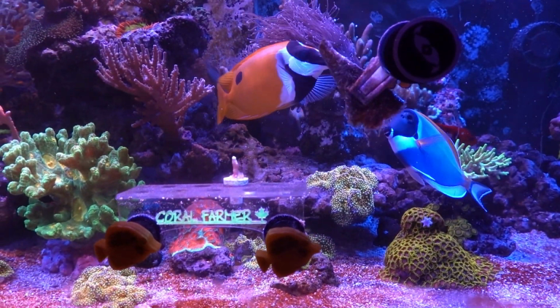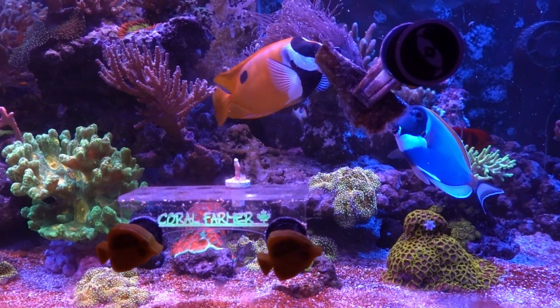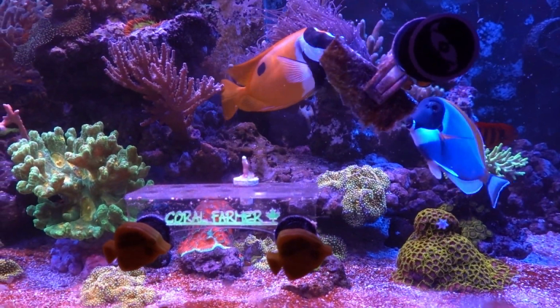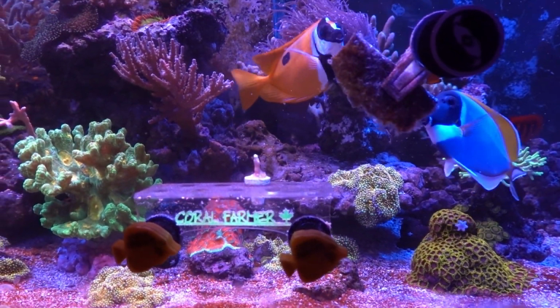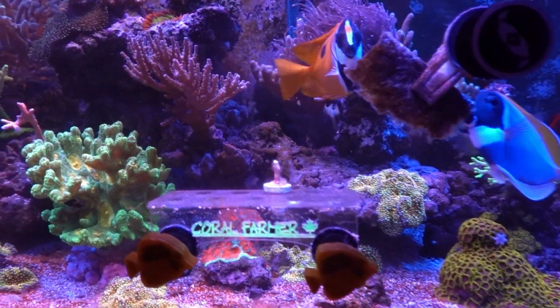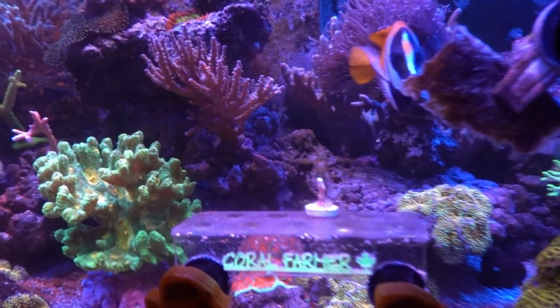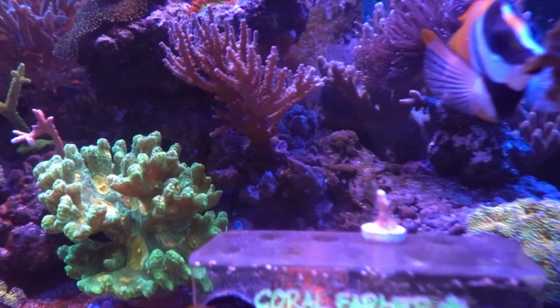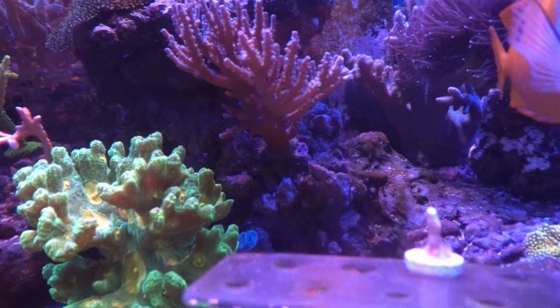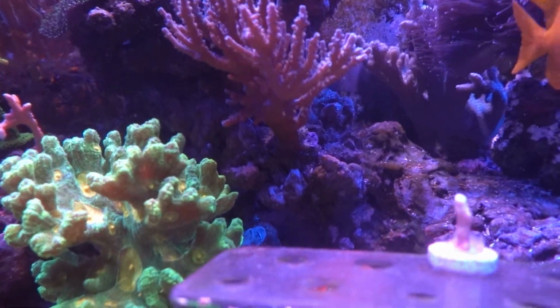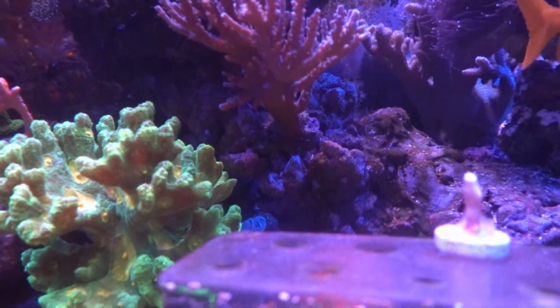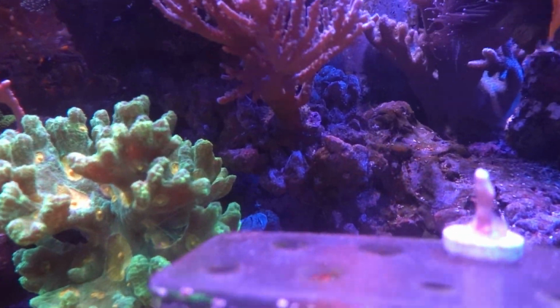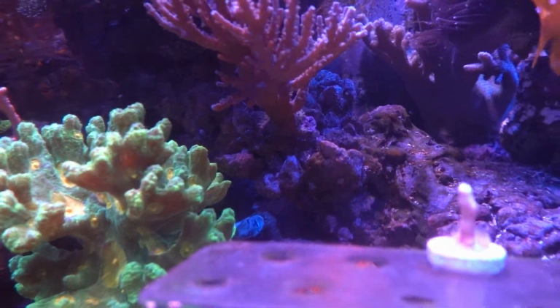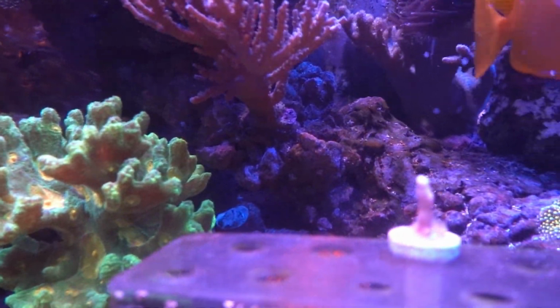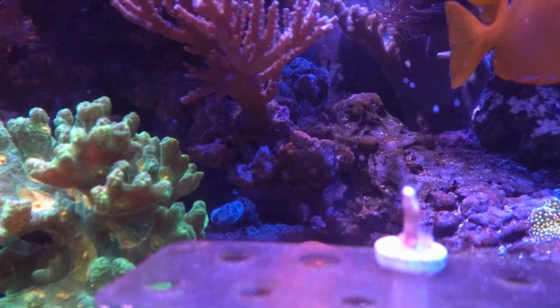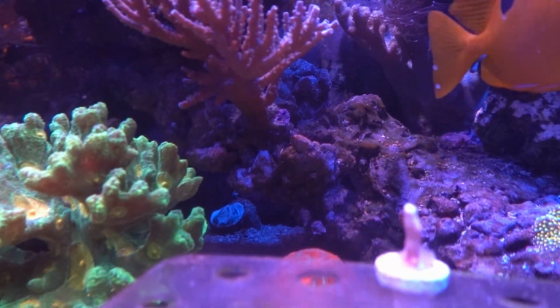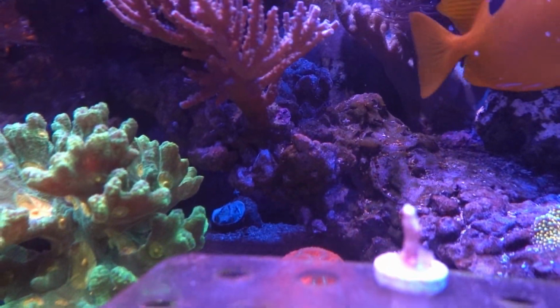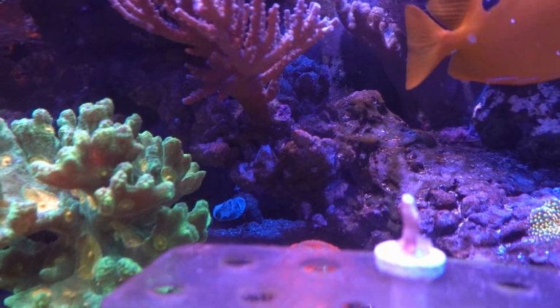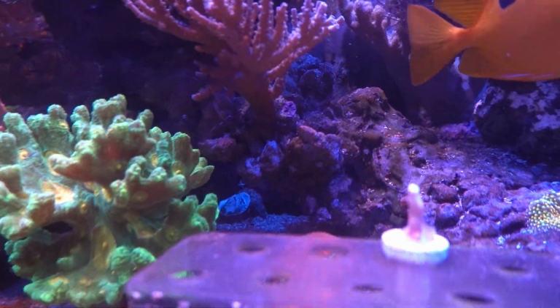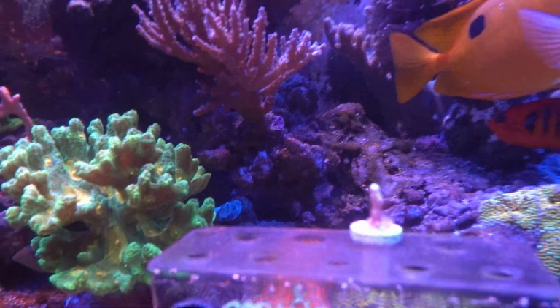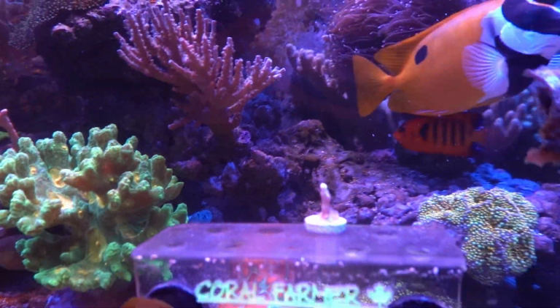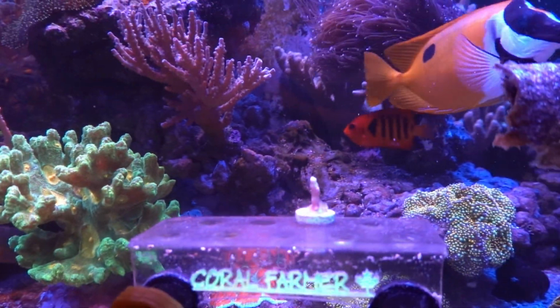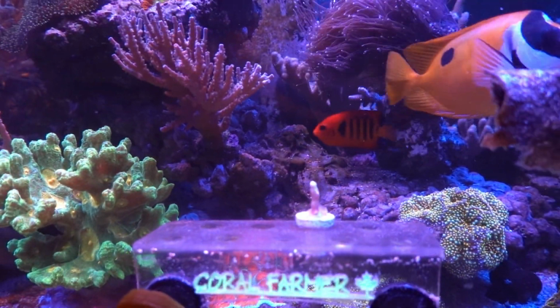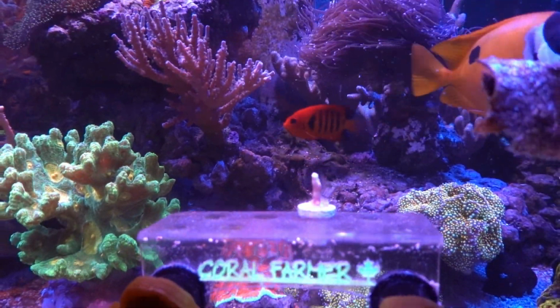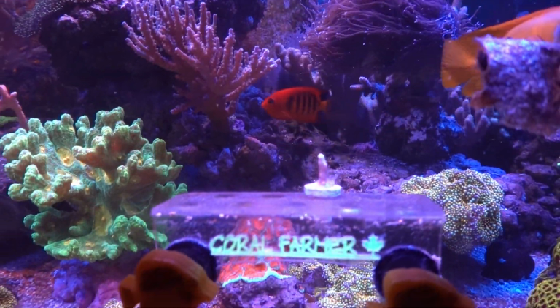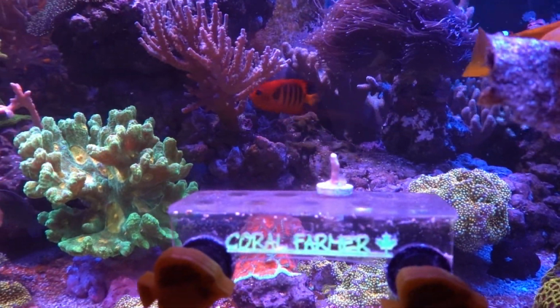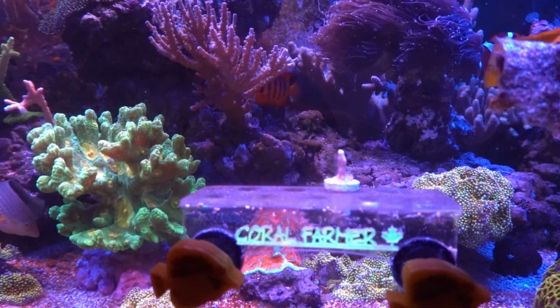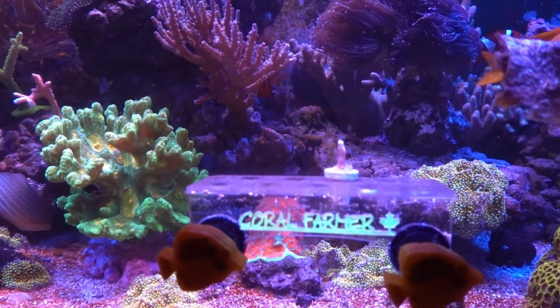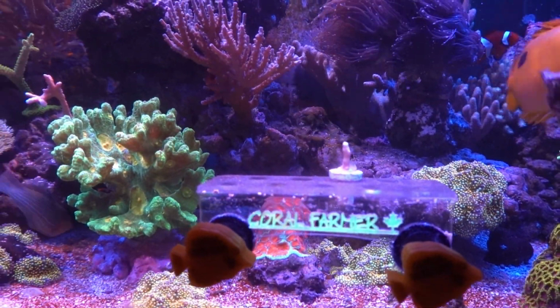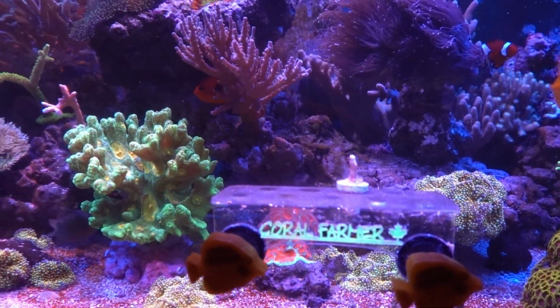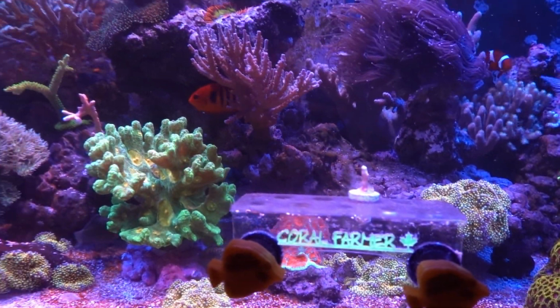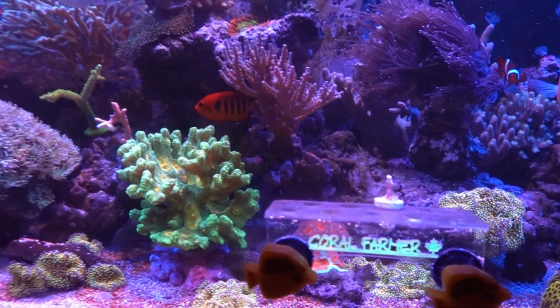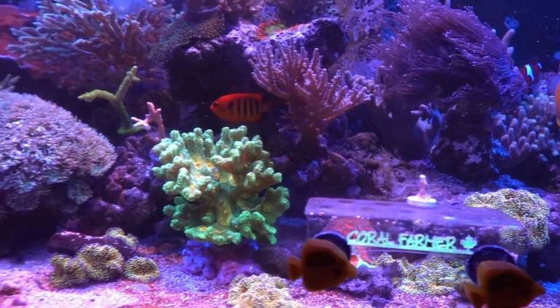I can see another one of my snails upside down back there. Those things just don't flip over, eh? Lazy.